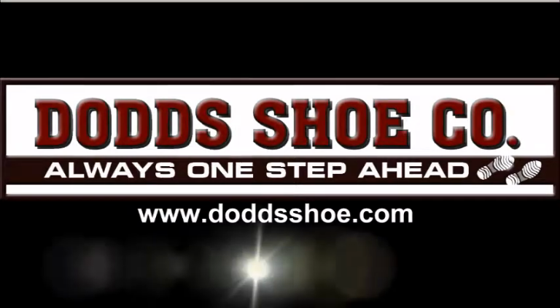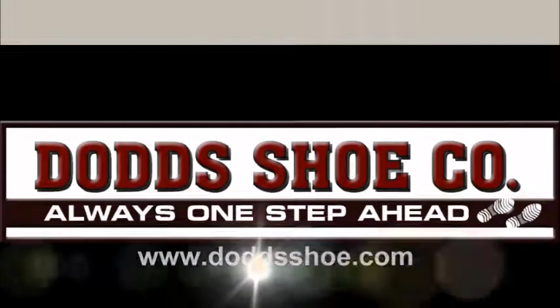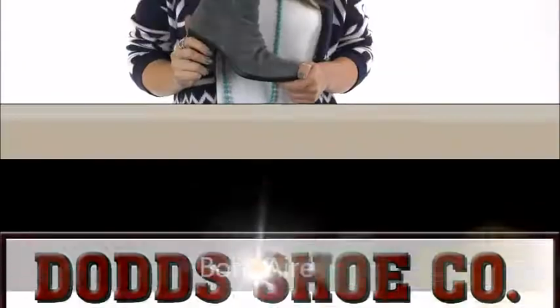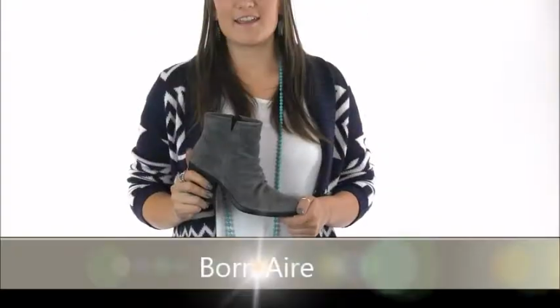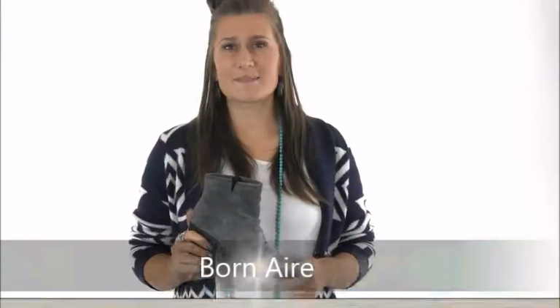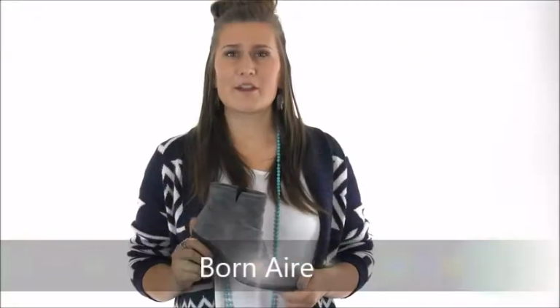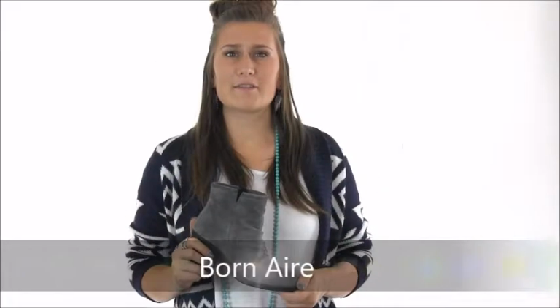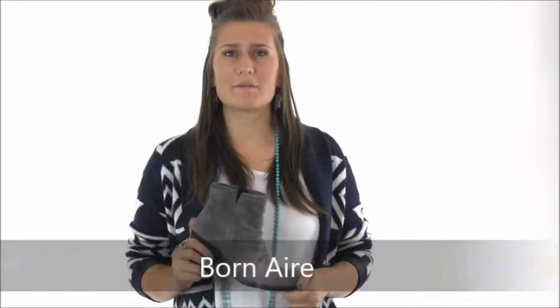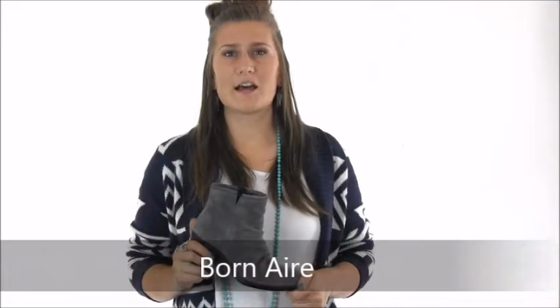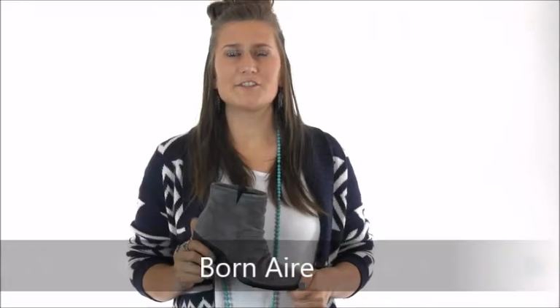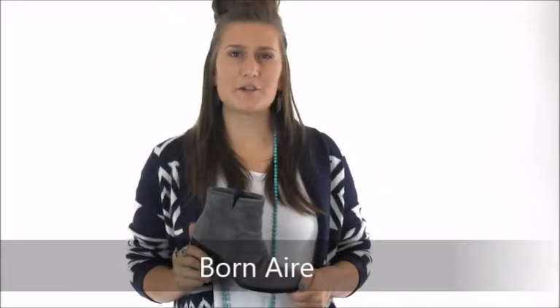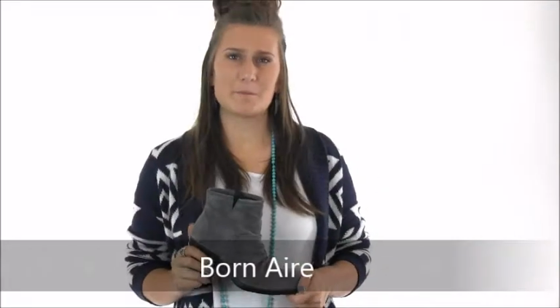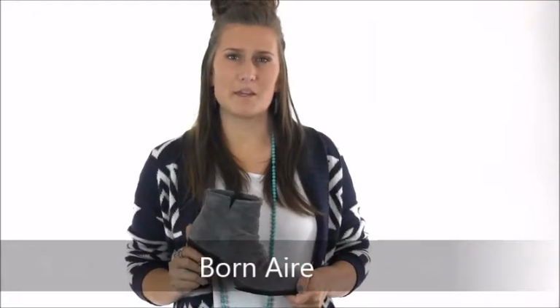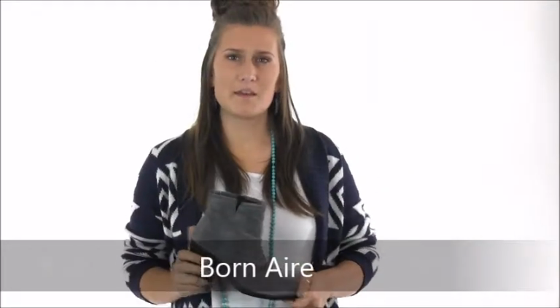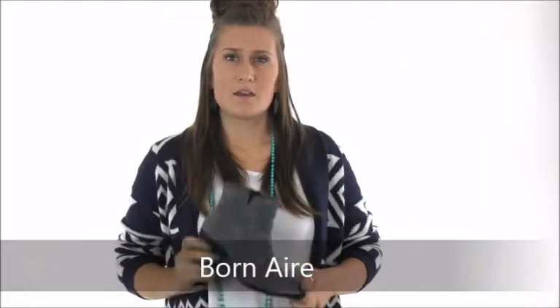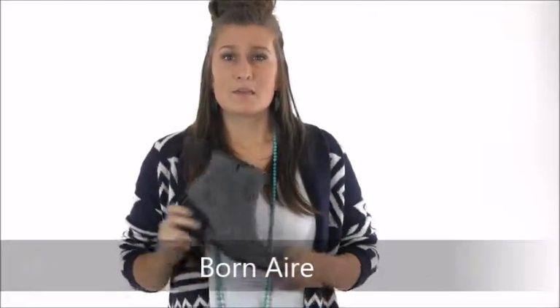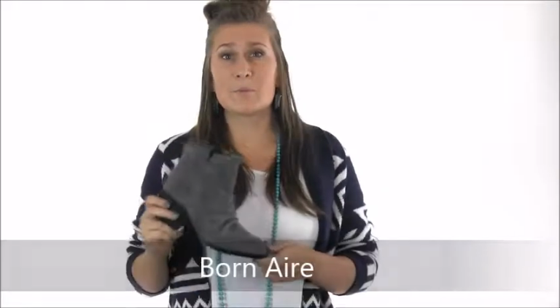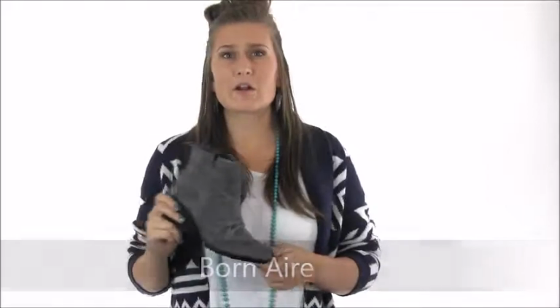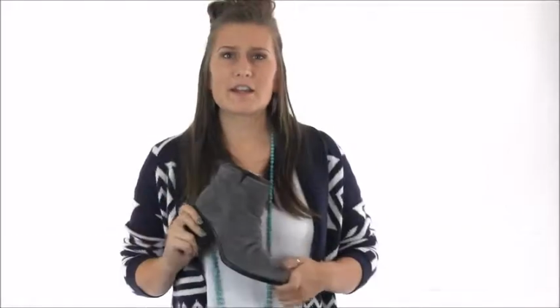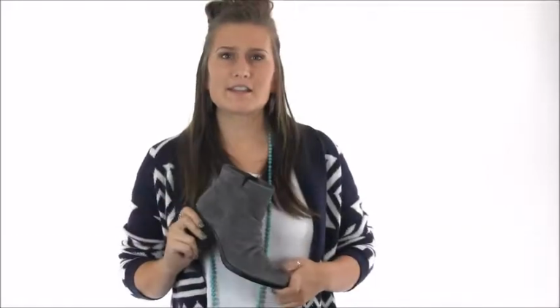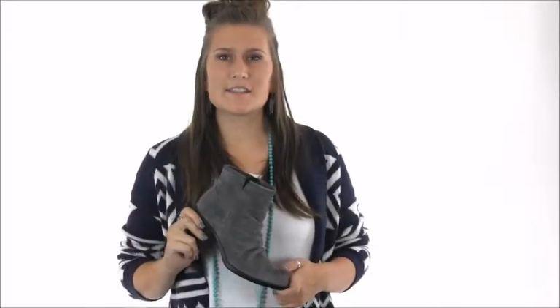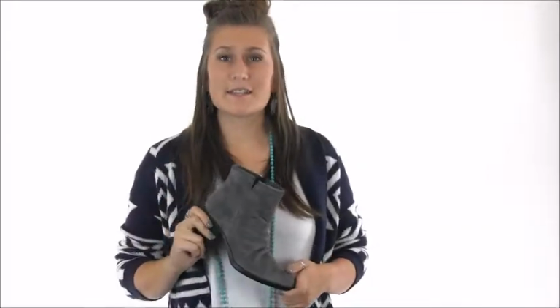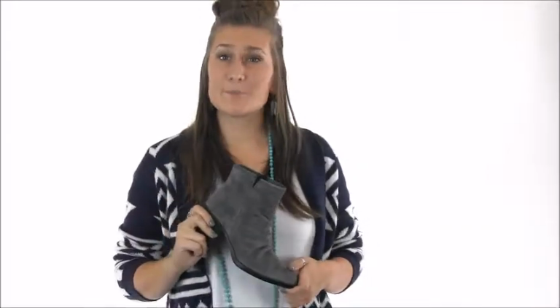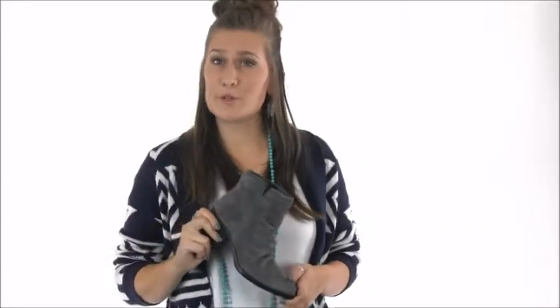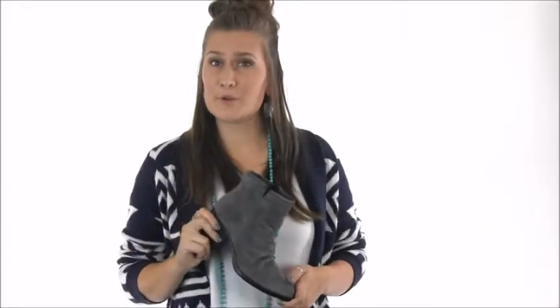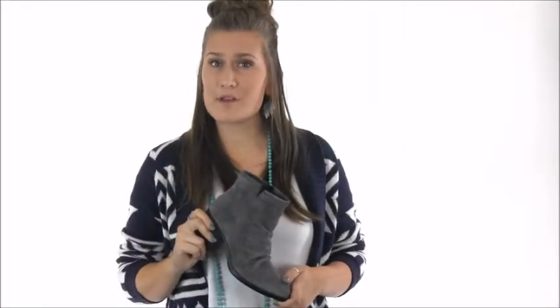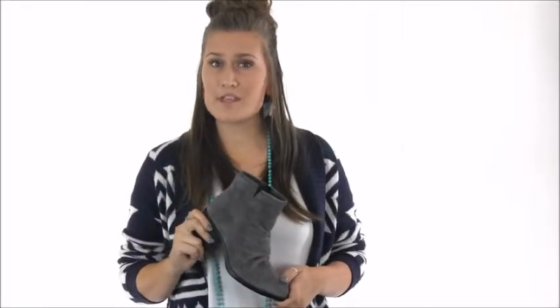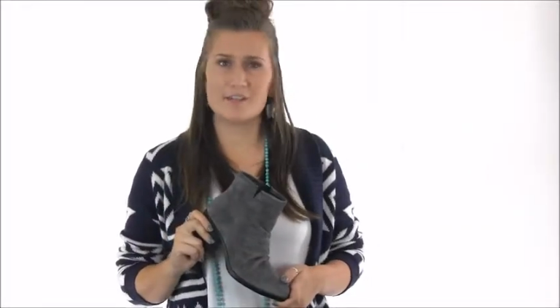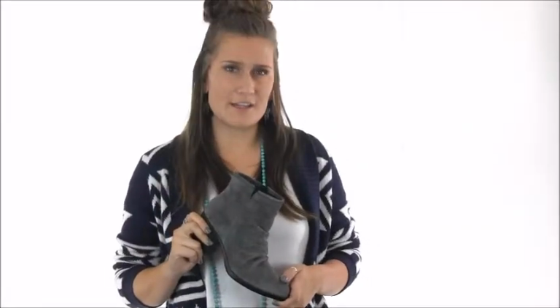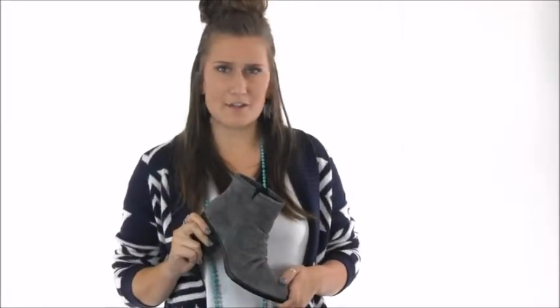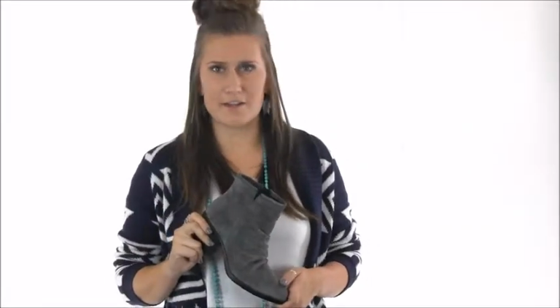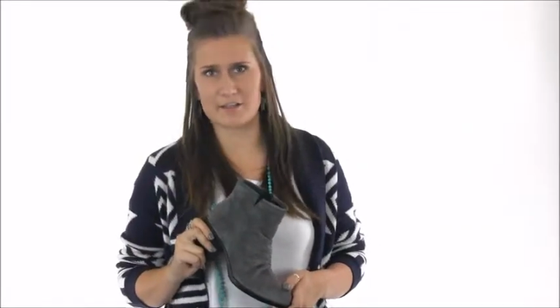Hi, it's Miranda from Dodge Shoe Company. The Born Air is the next bold bootie you need in your collection.